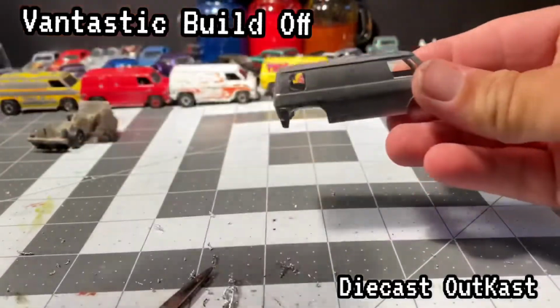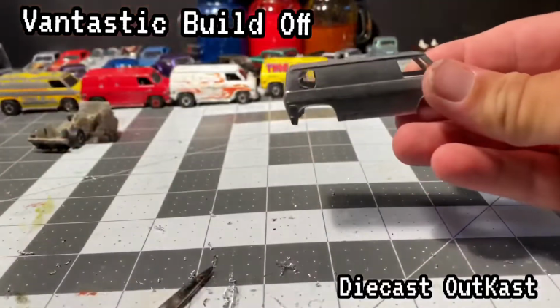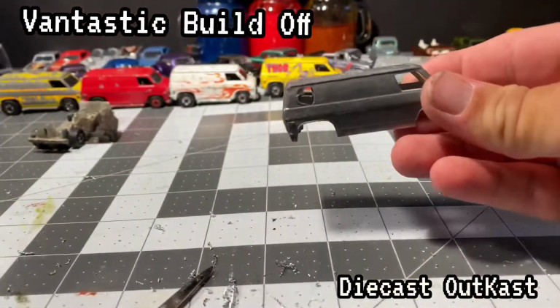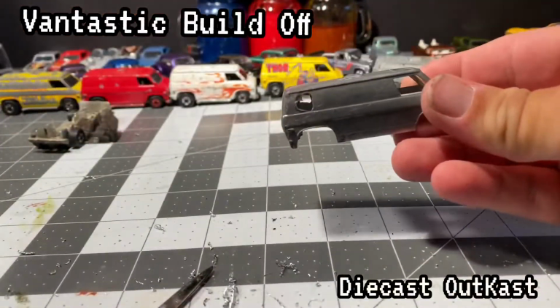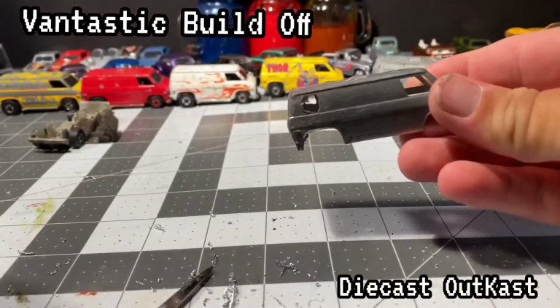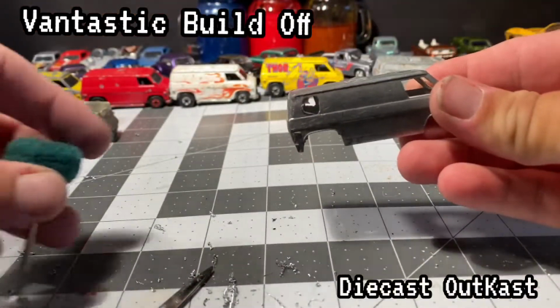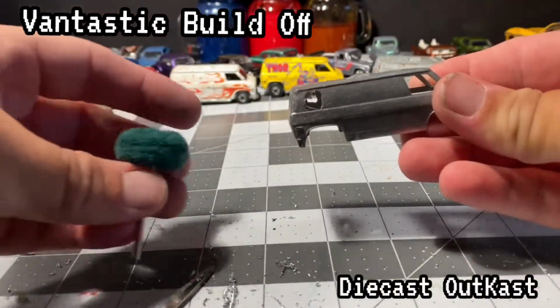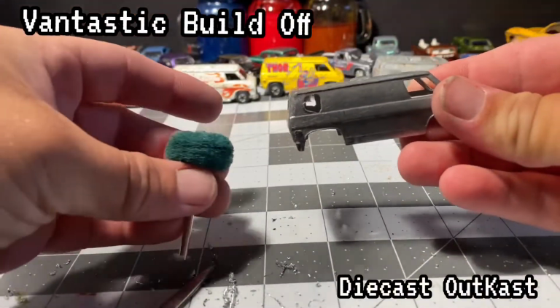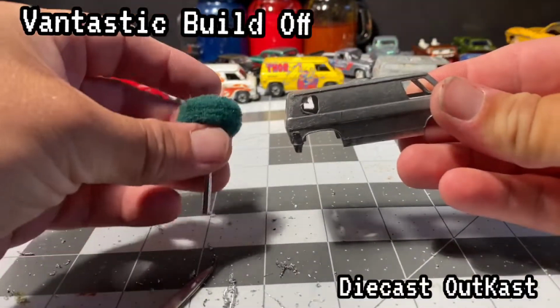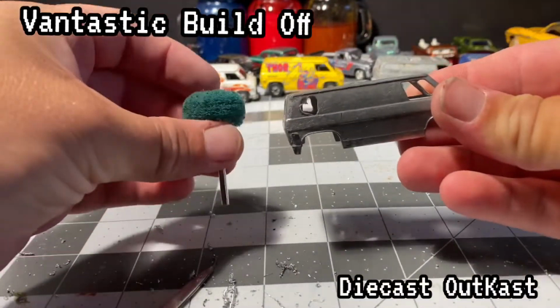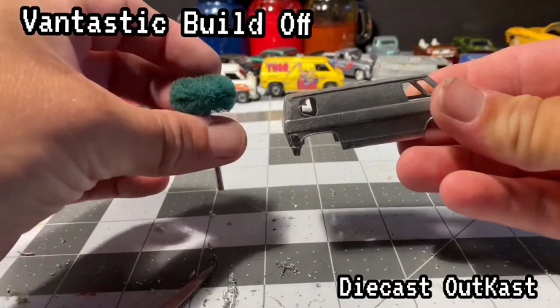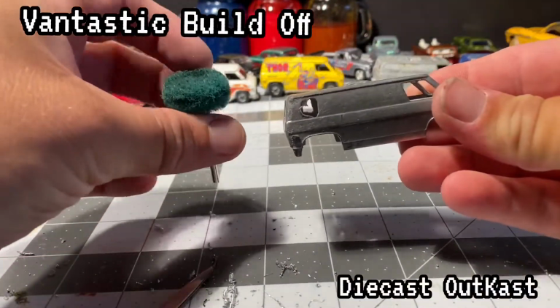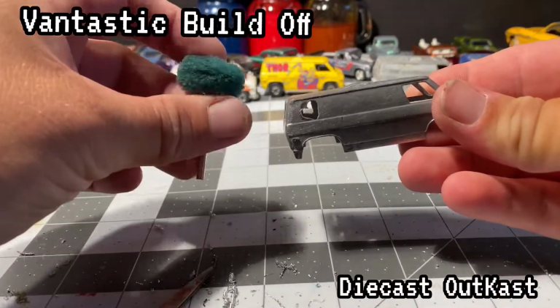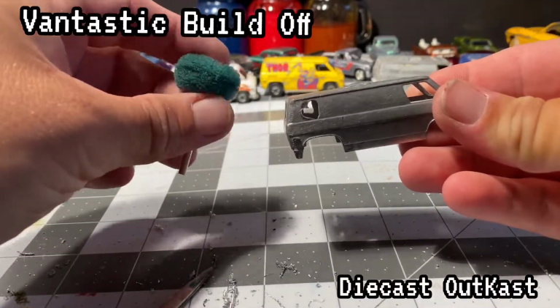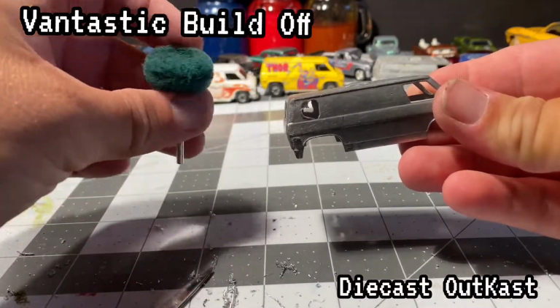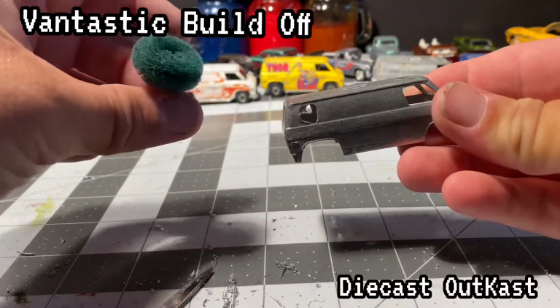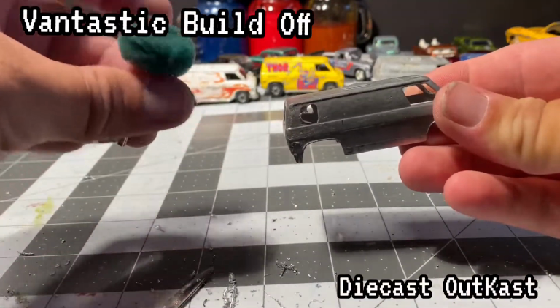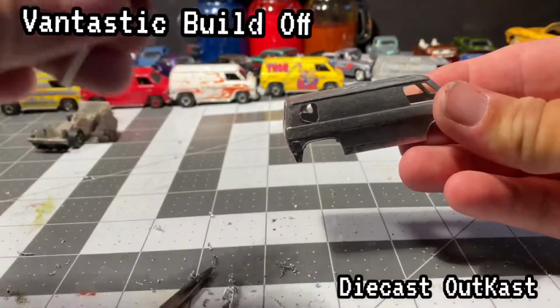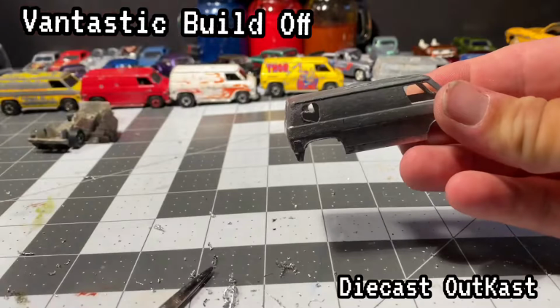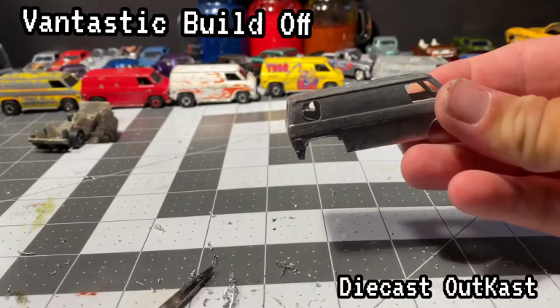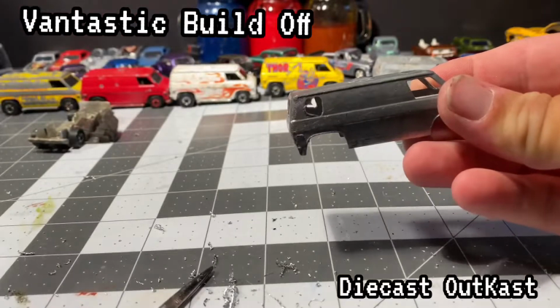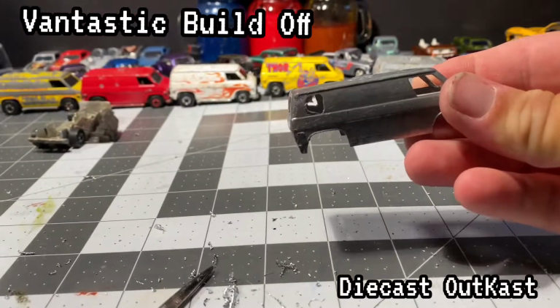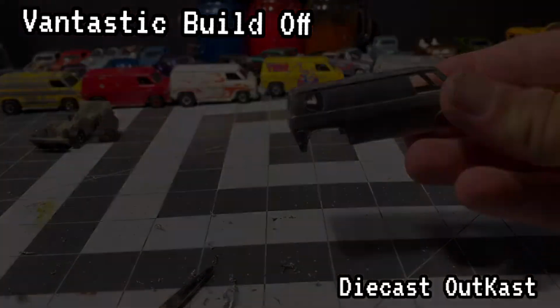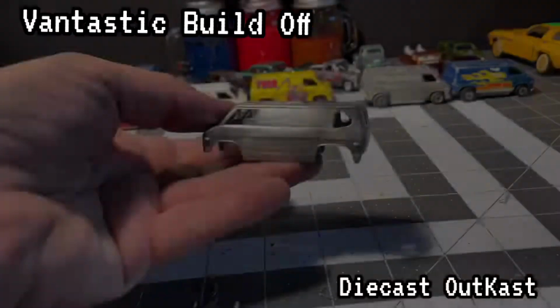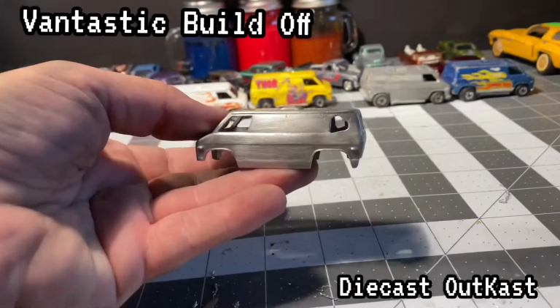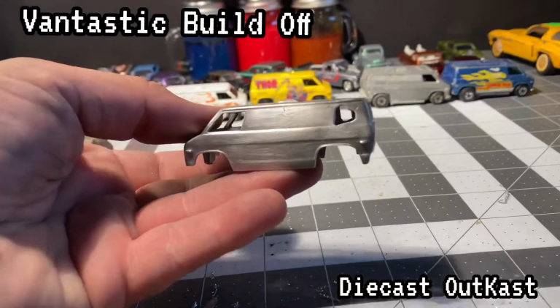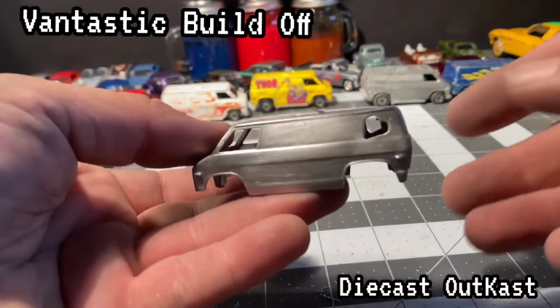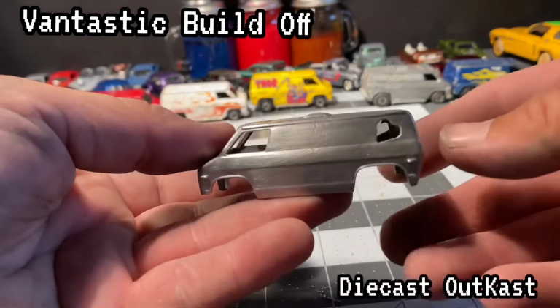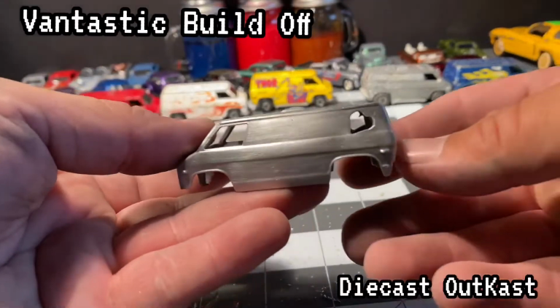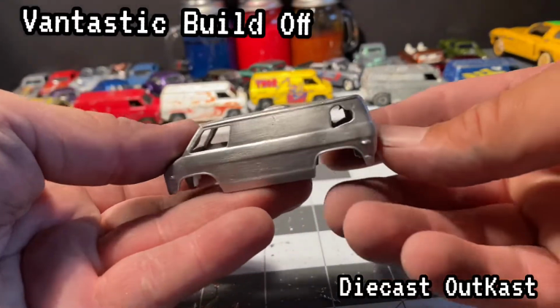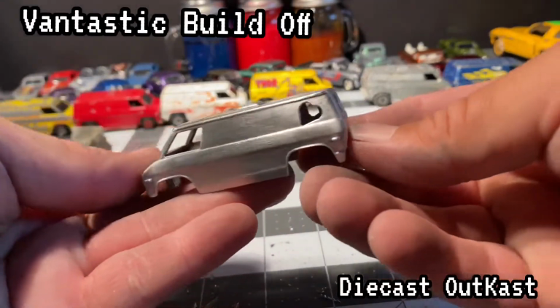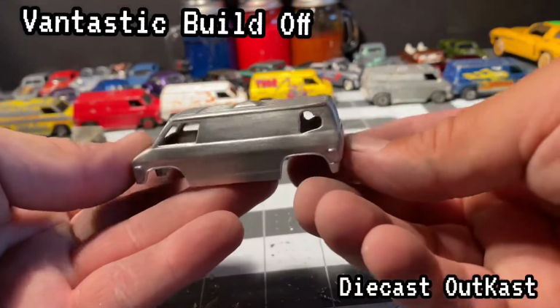Then I decided to go back over it with the Dremel and the Scotch-Brite wheels, get it all nice and smooth so the paint will lay down nice.